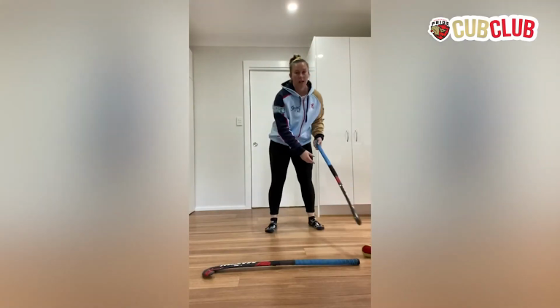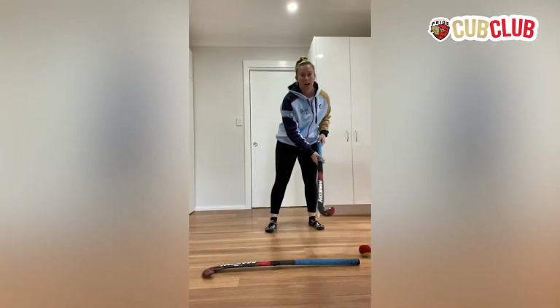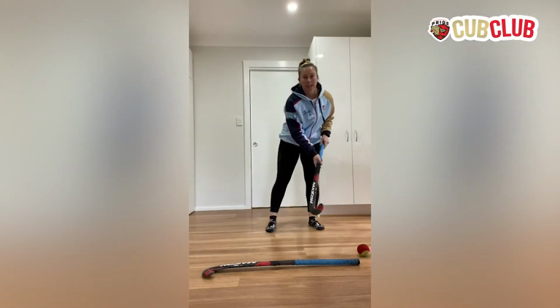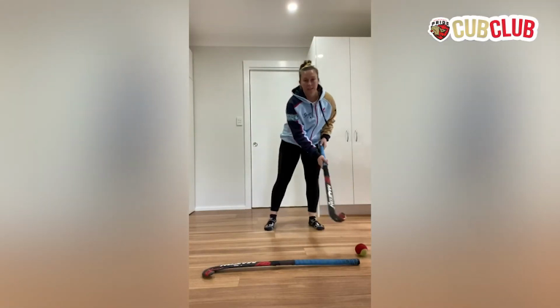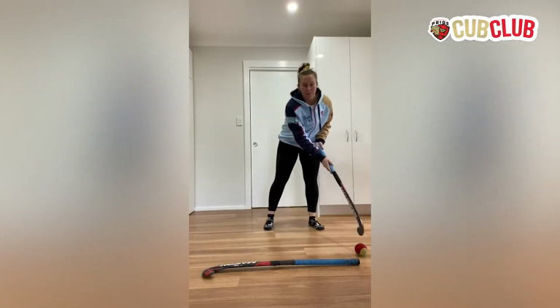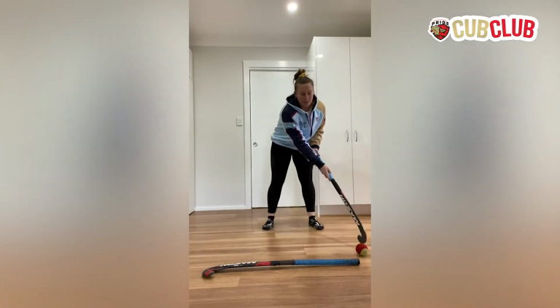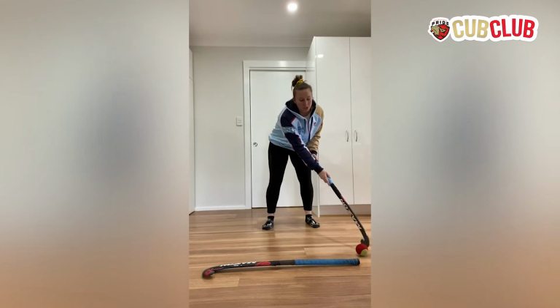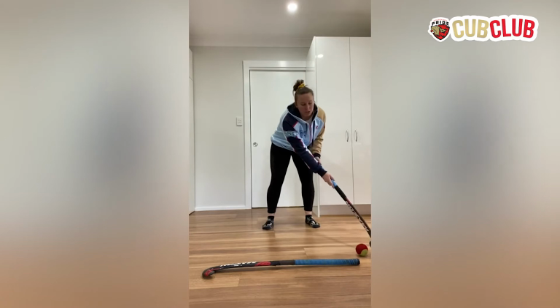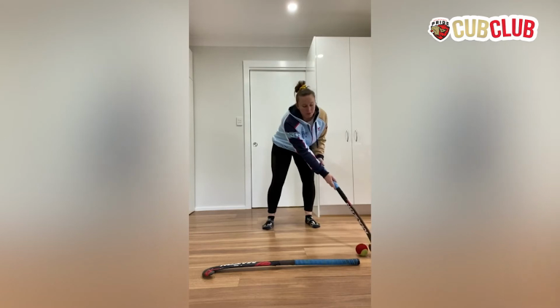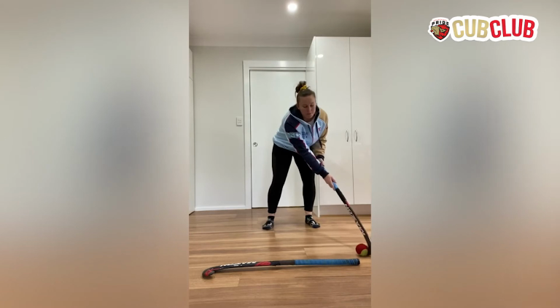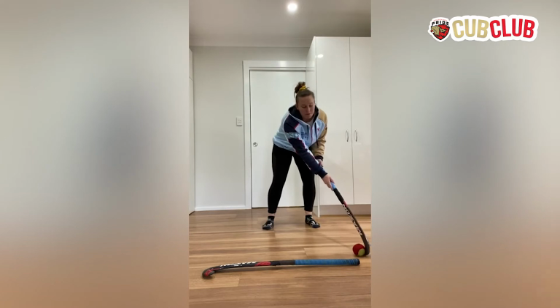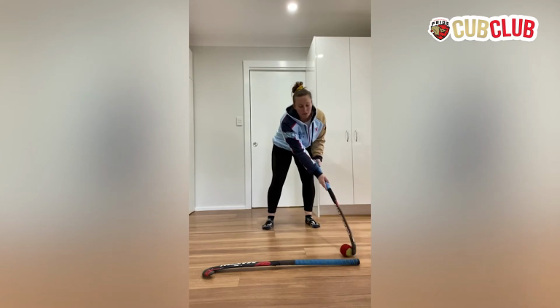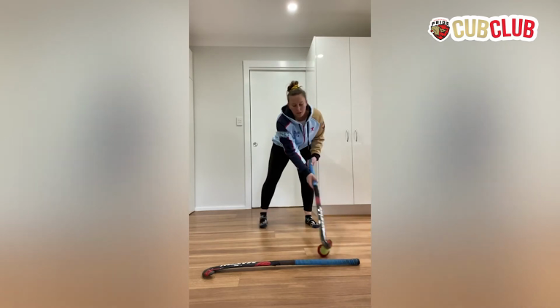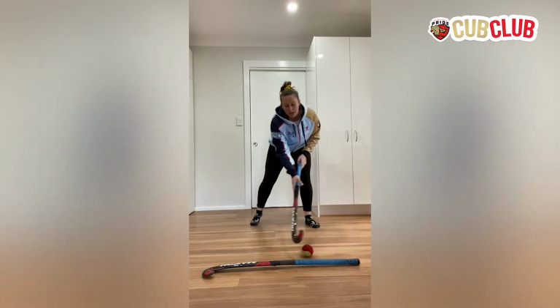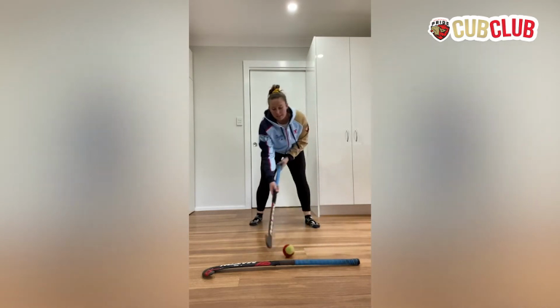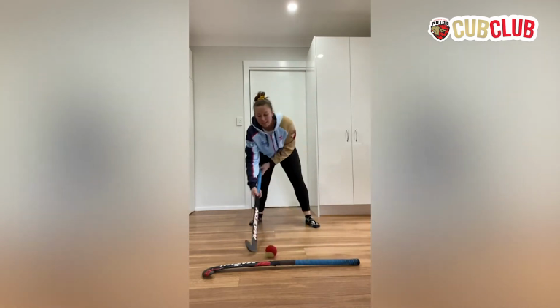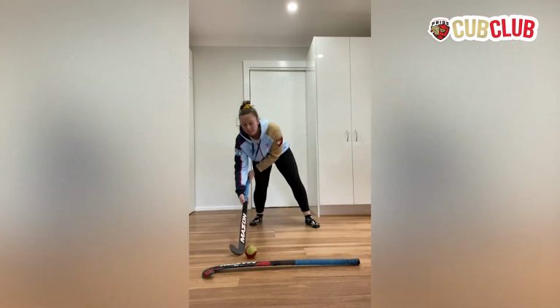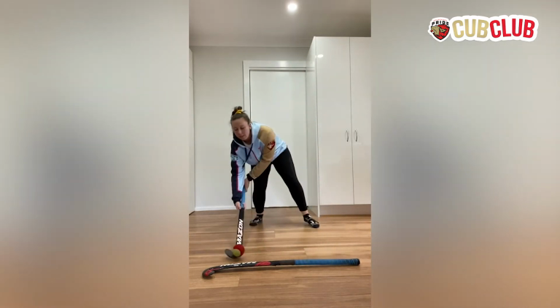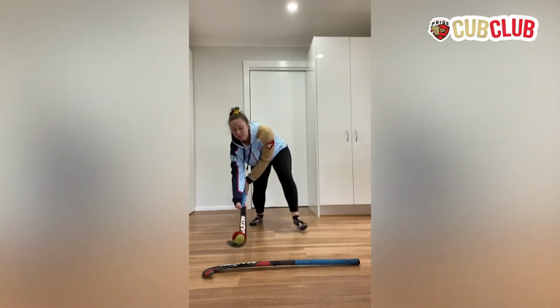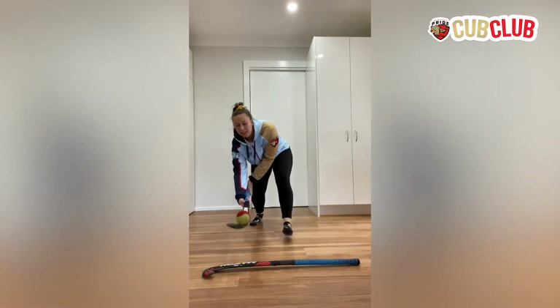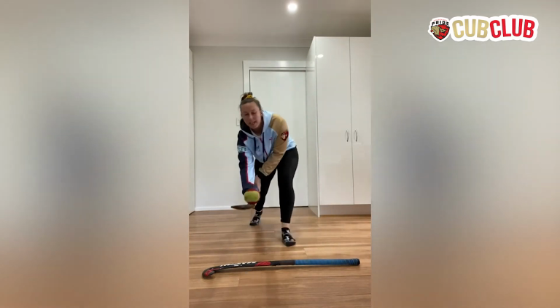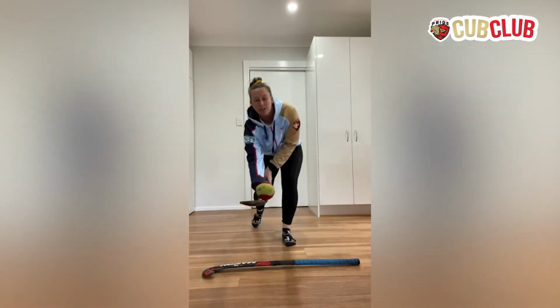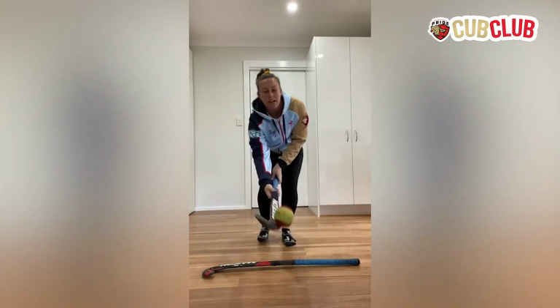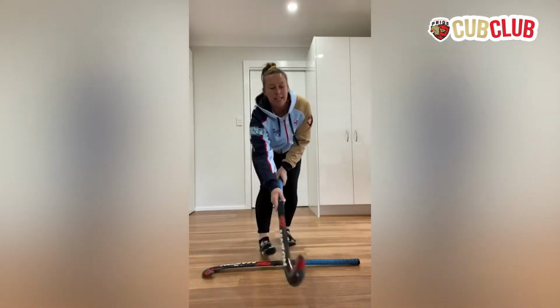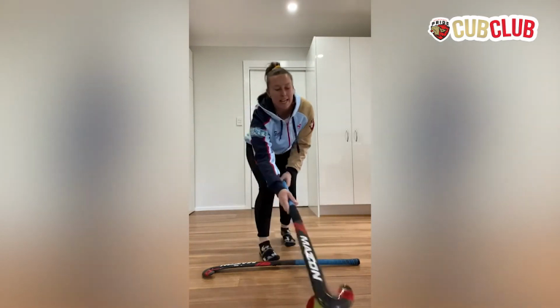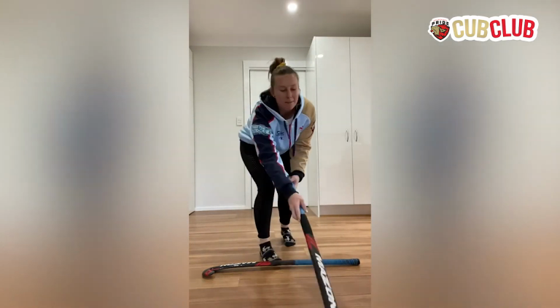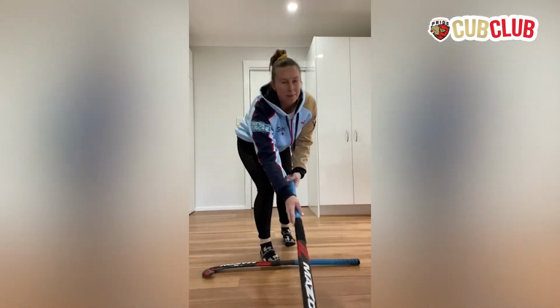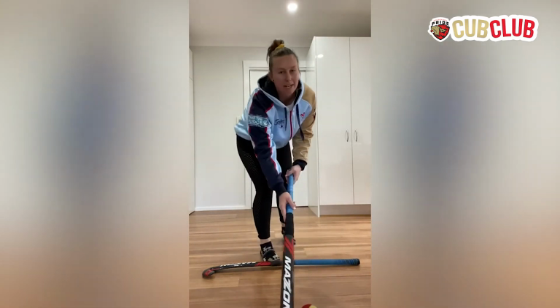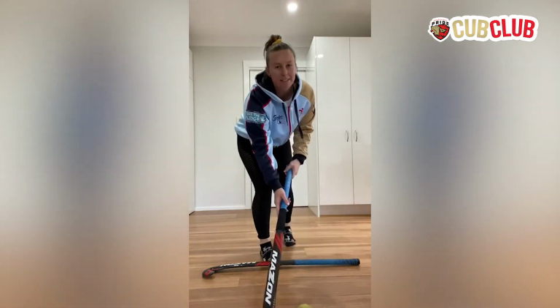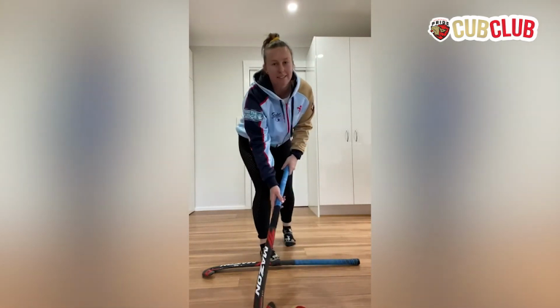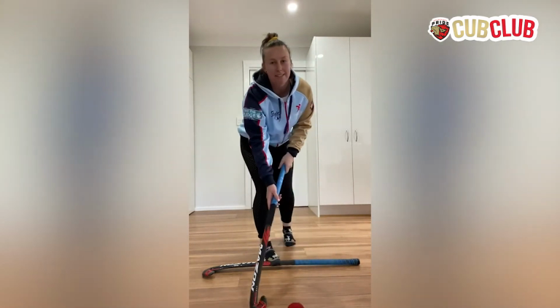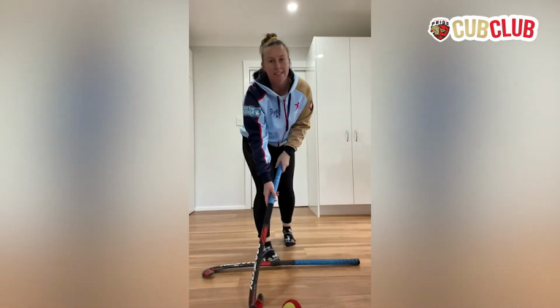What we're going to do is bring a move across and get as low as we can and try and keep it on our stick.